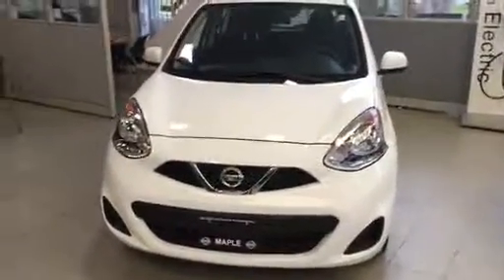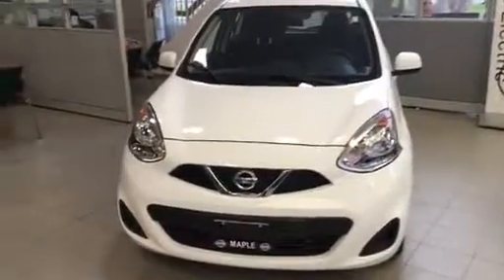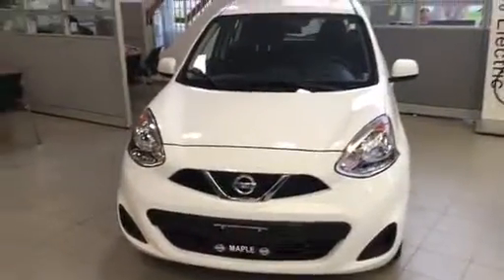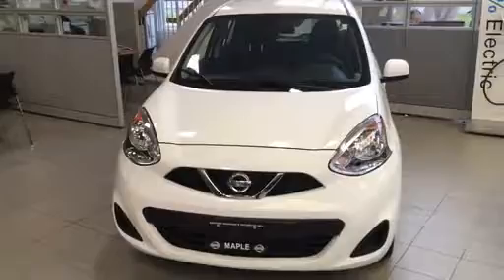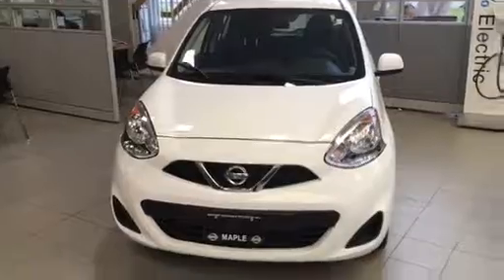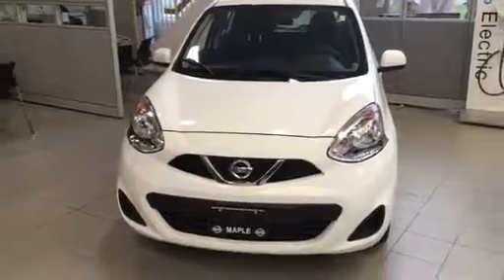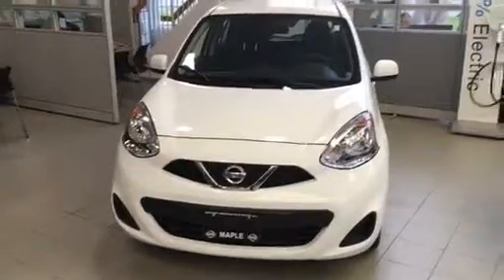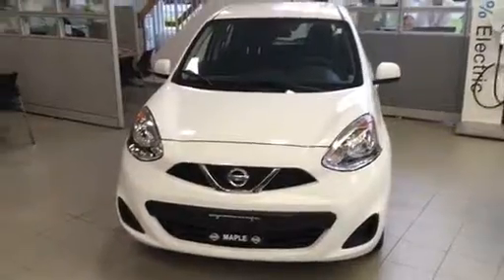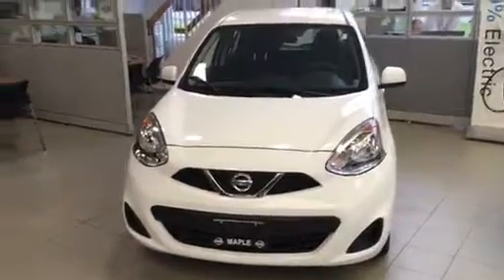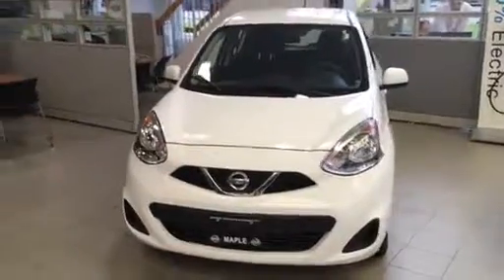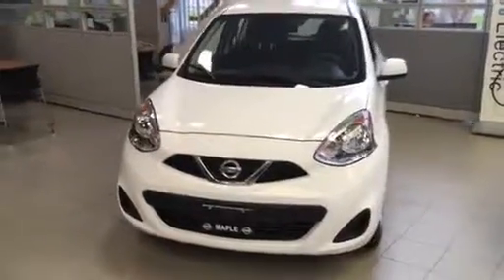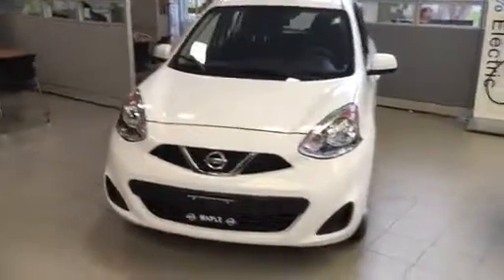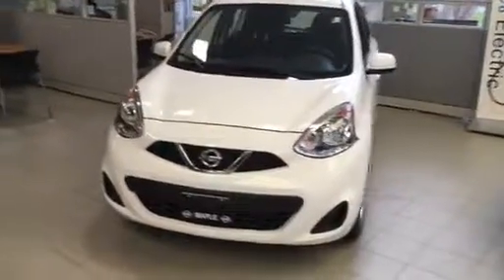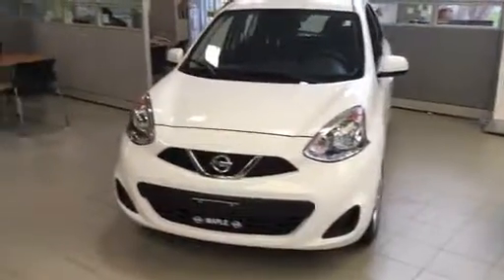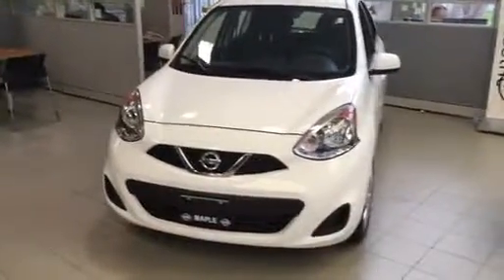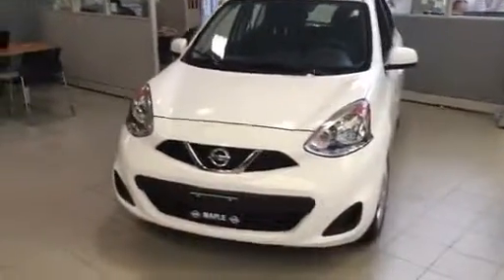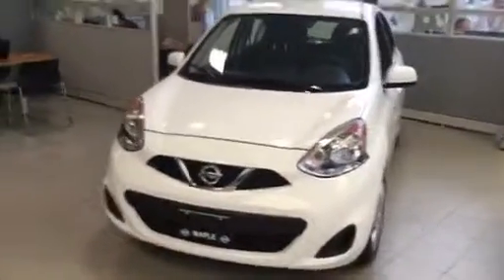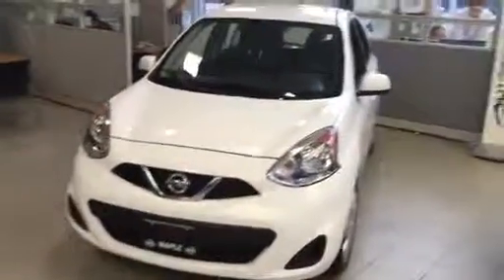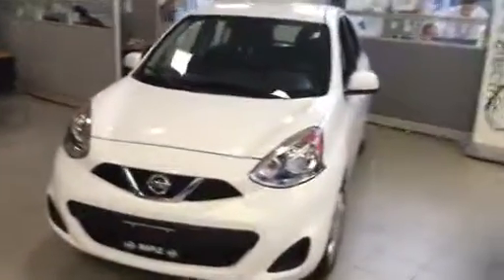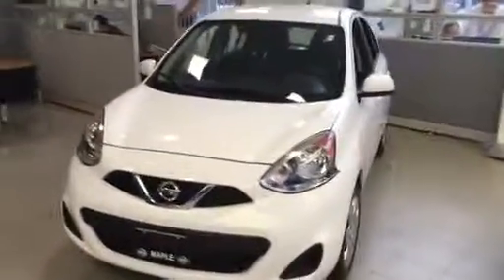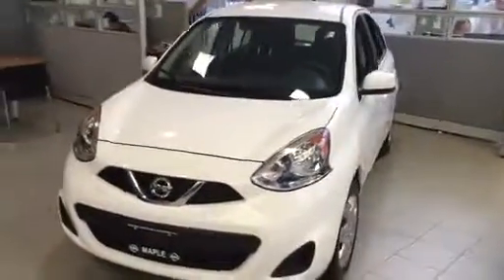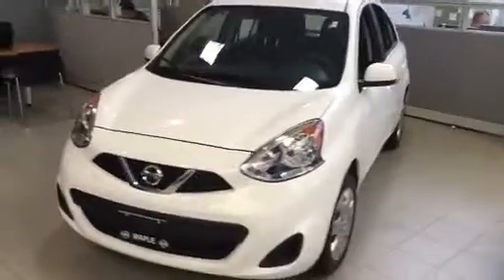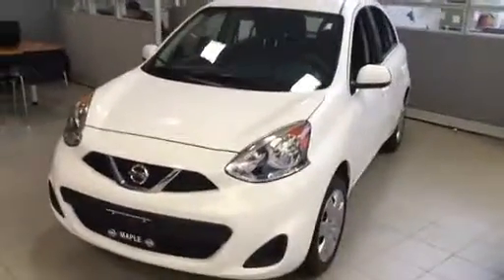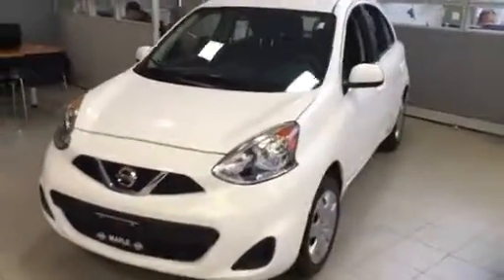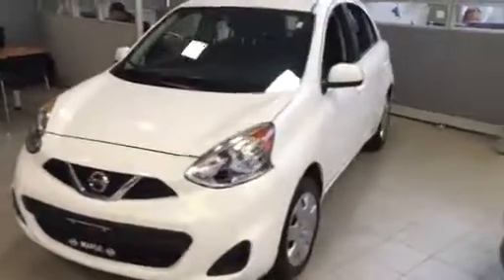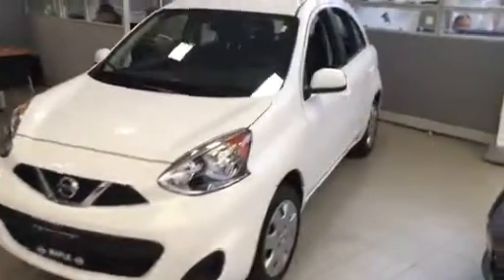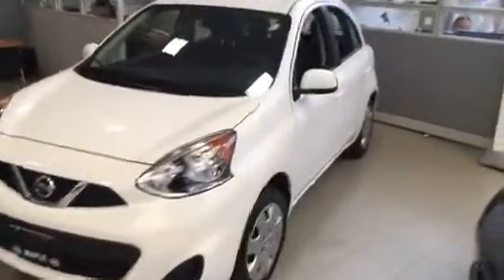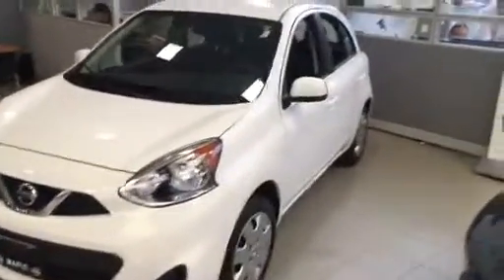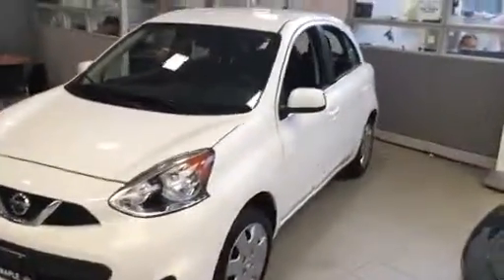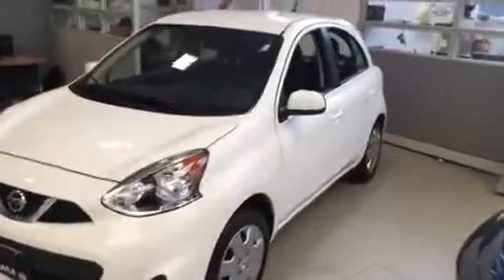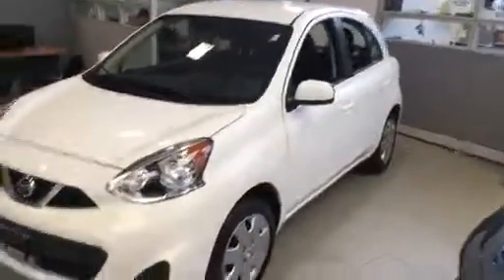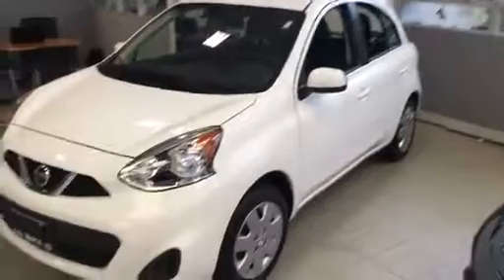We also have multiple colors as well as multiple trim levels available. As you can see, it's a very aesthetically pleasing car.